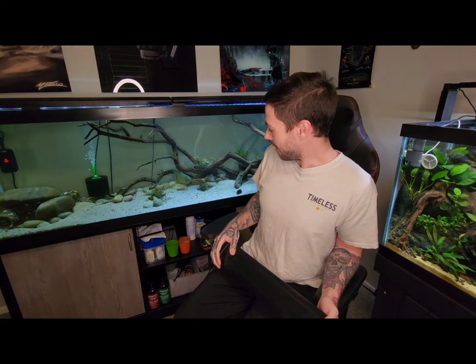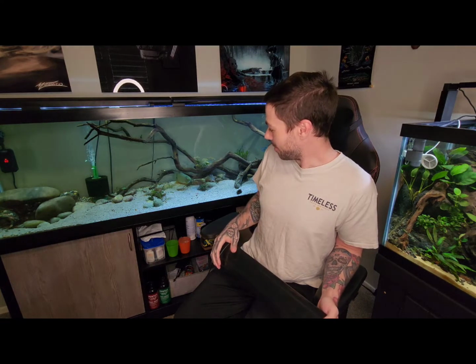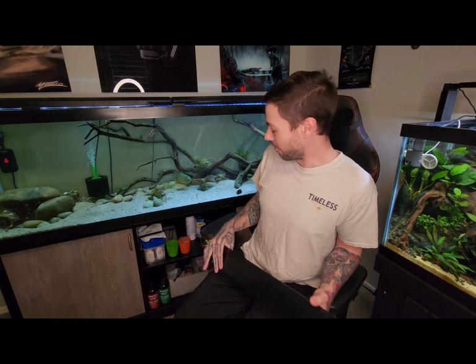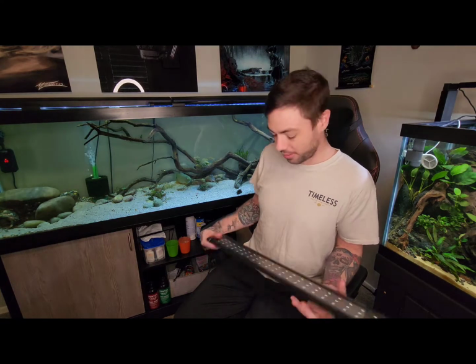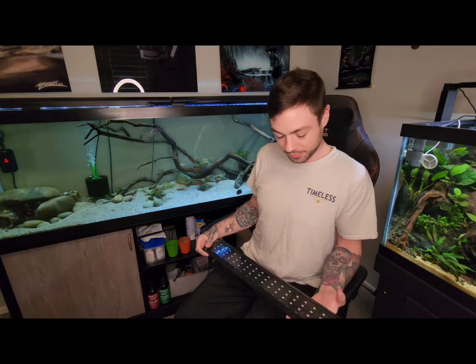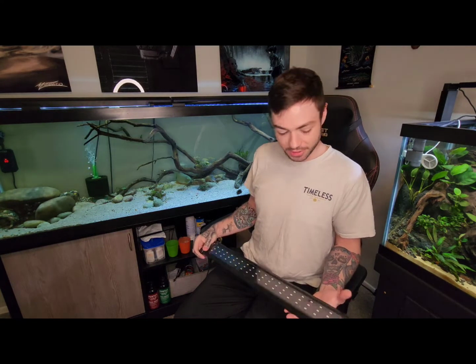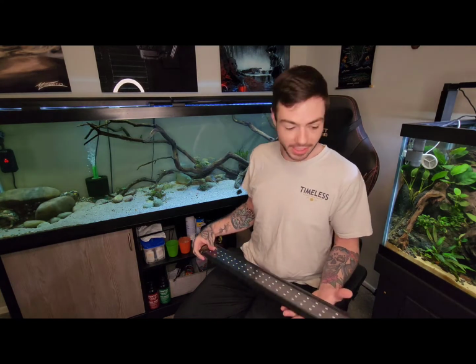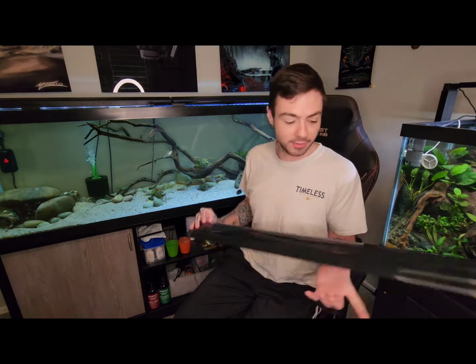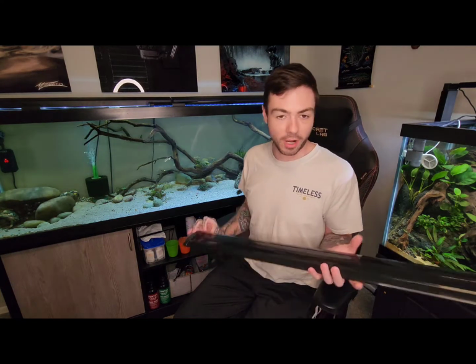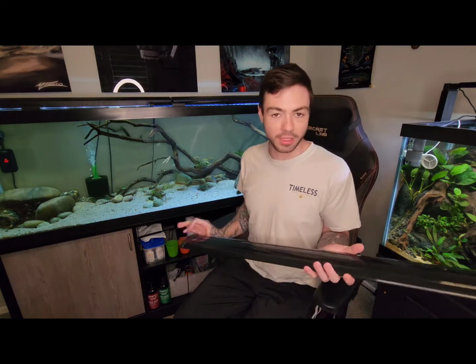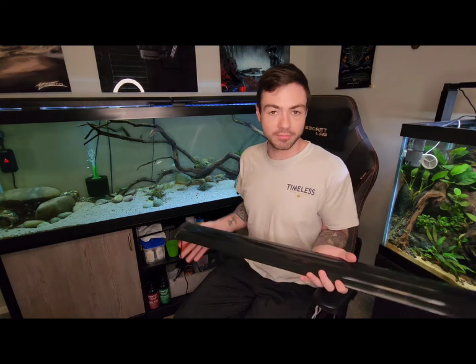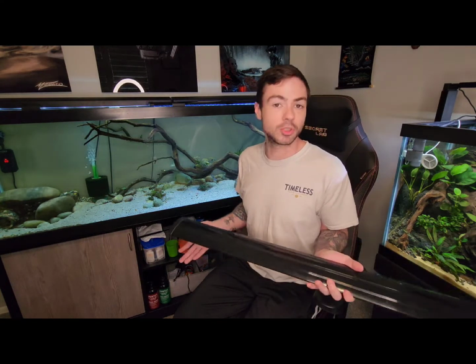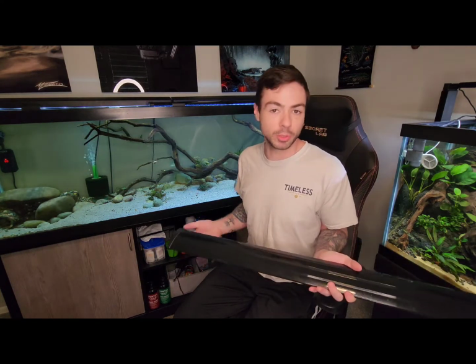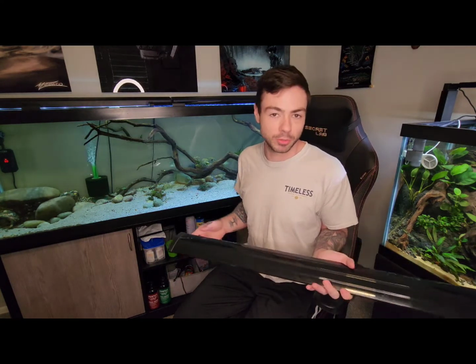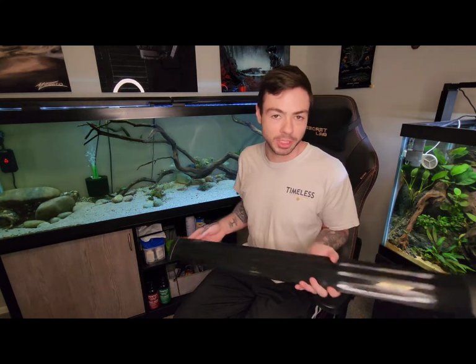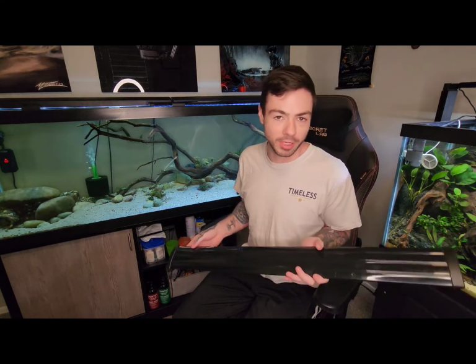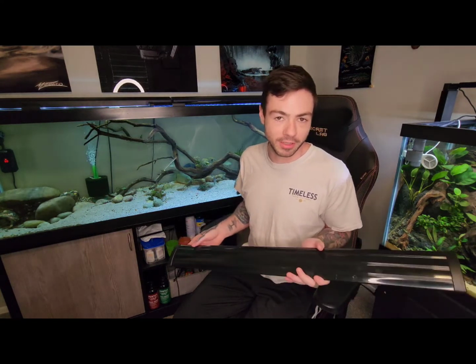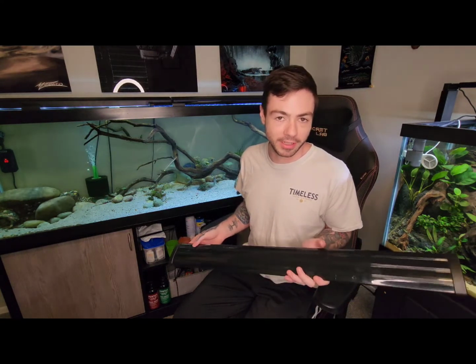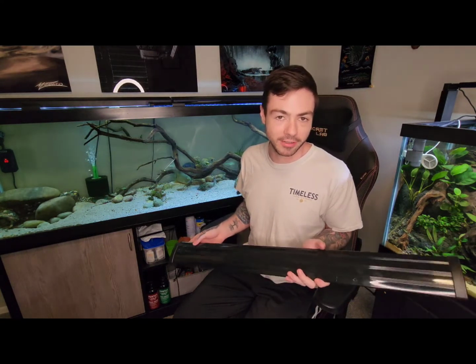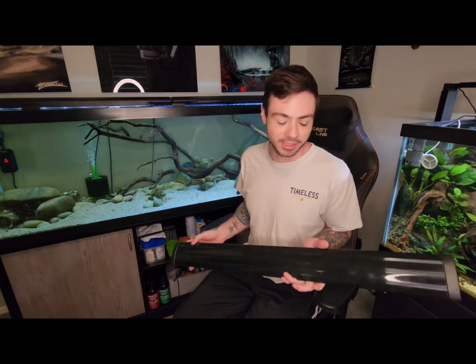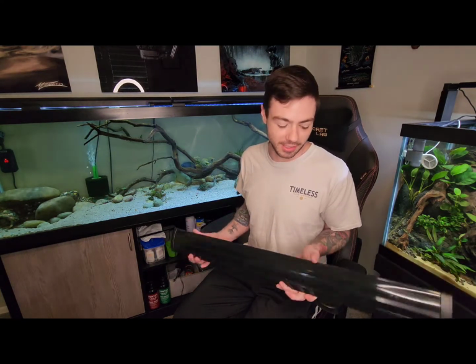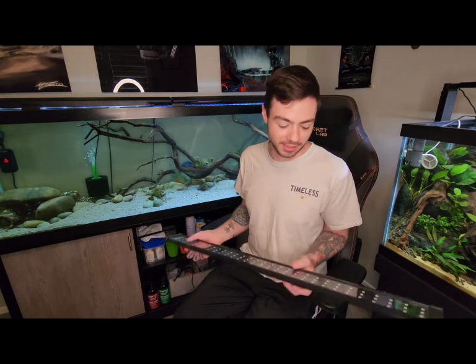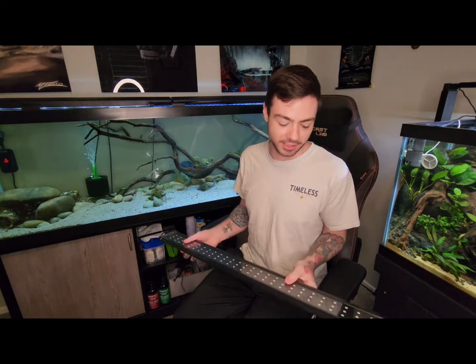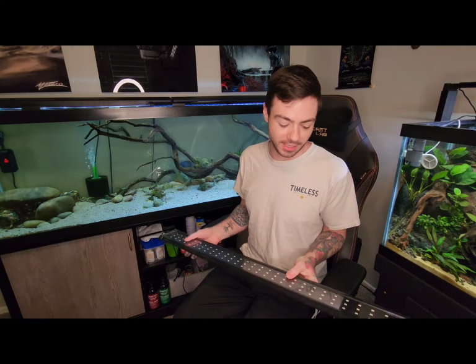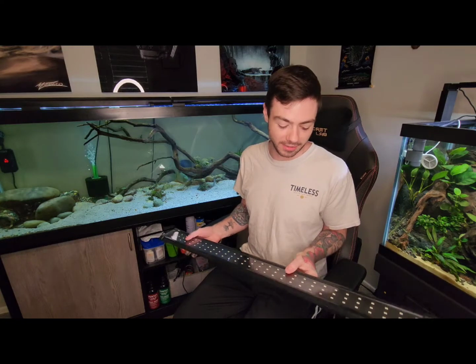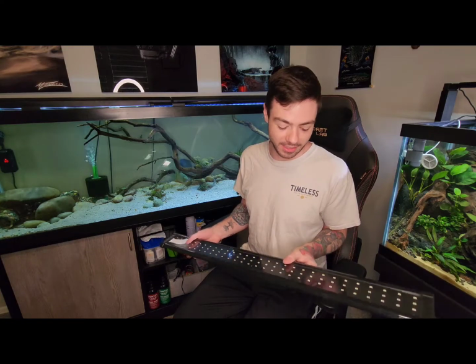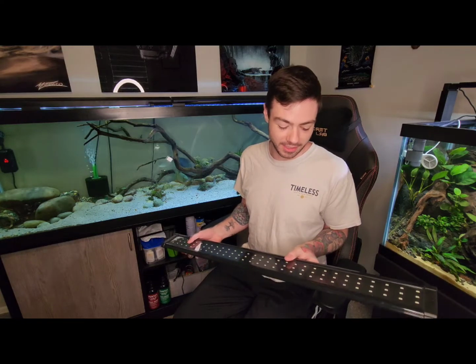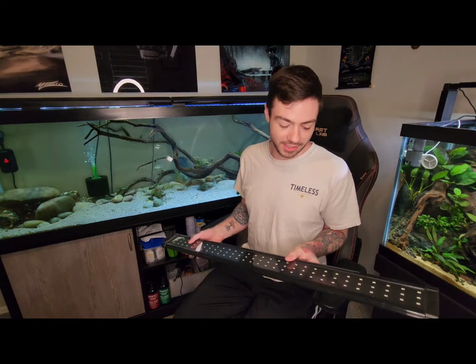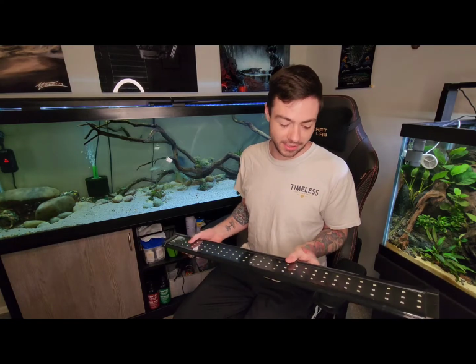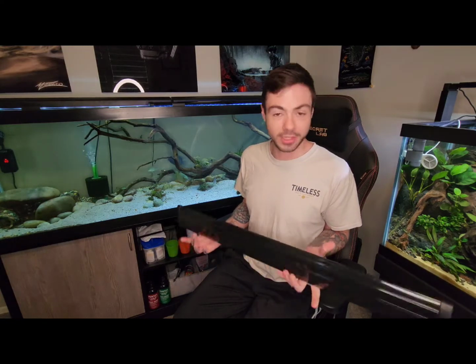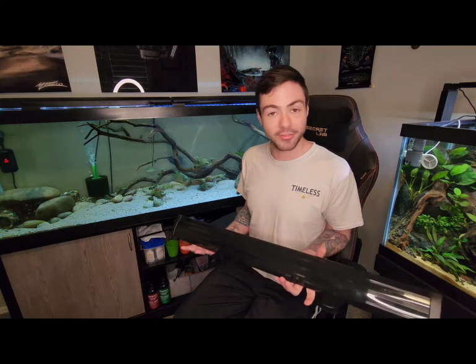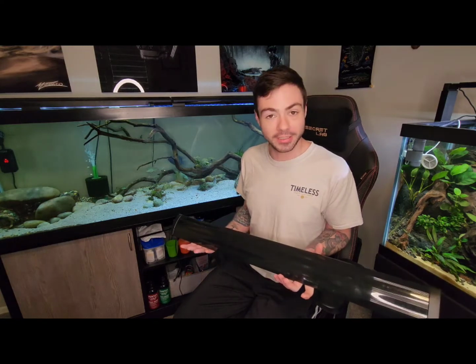But overall, good light, quality, super cheap budget light. It'll get you done and get your tank lit with nothing fancy.